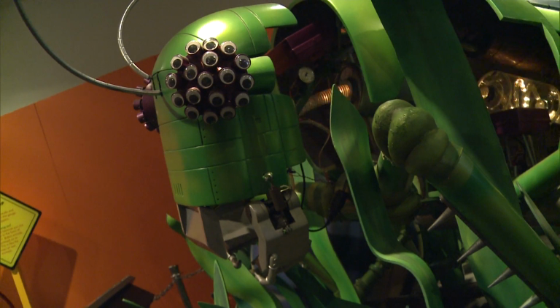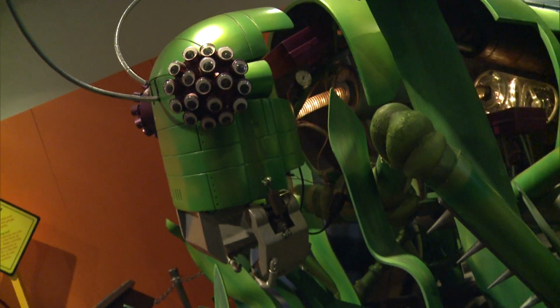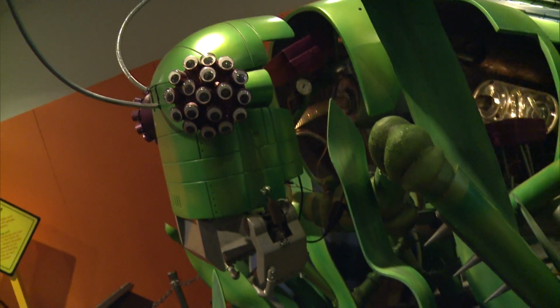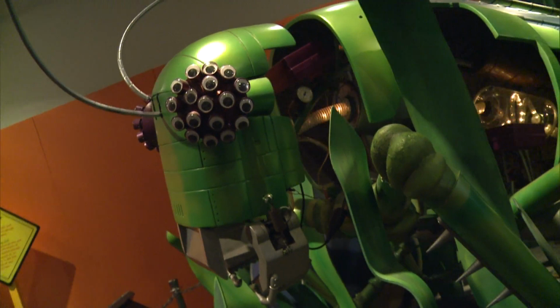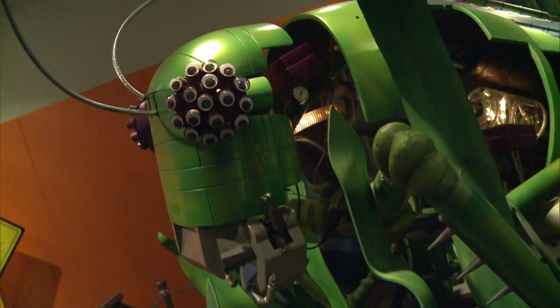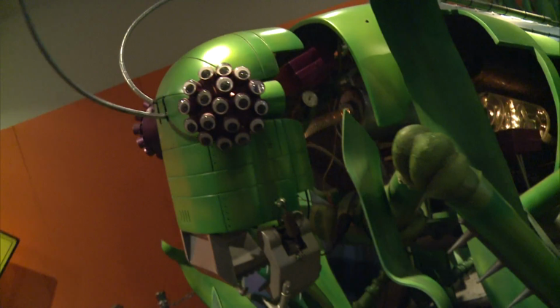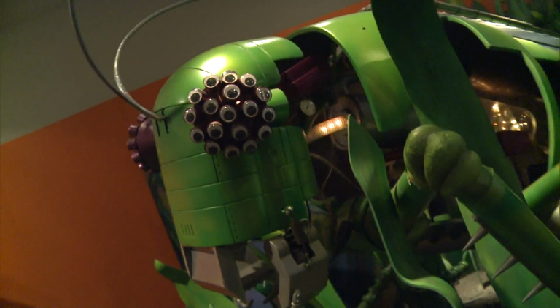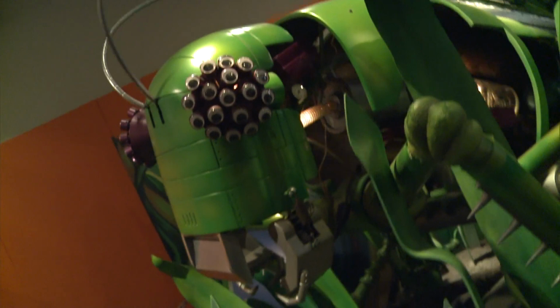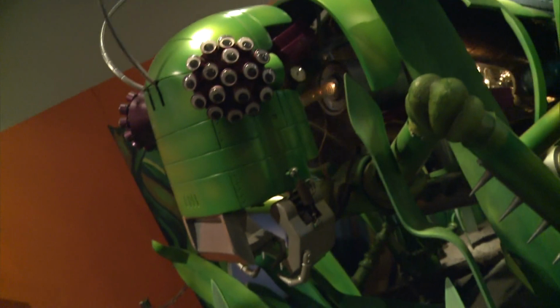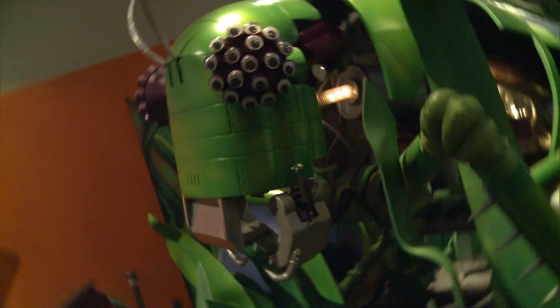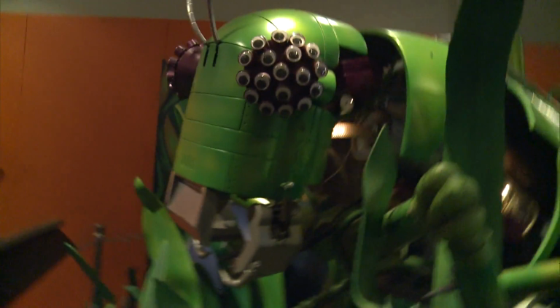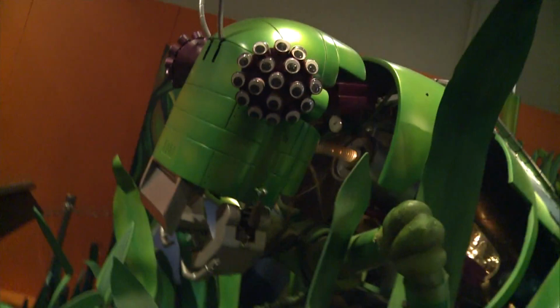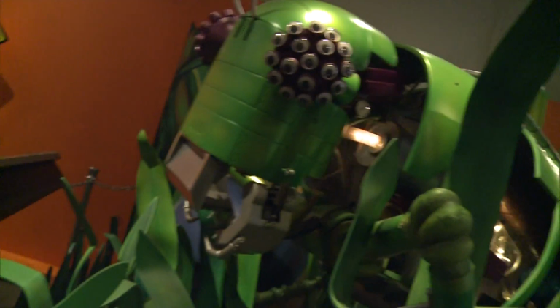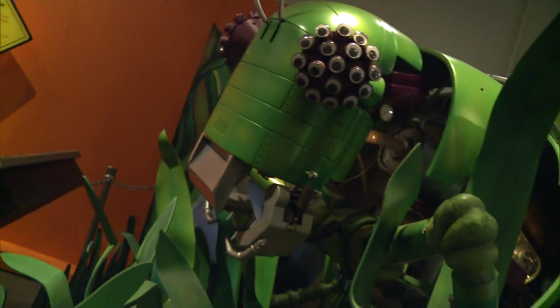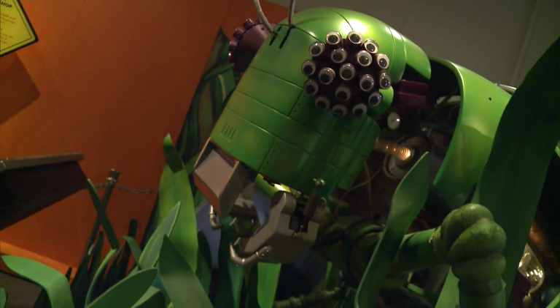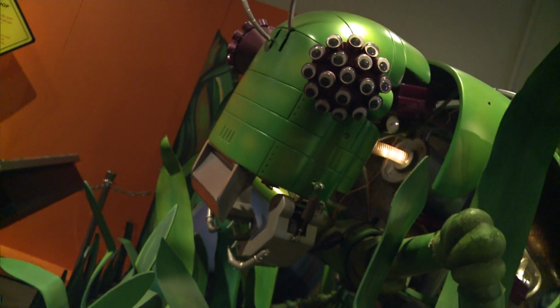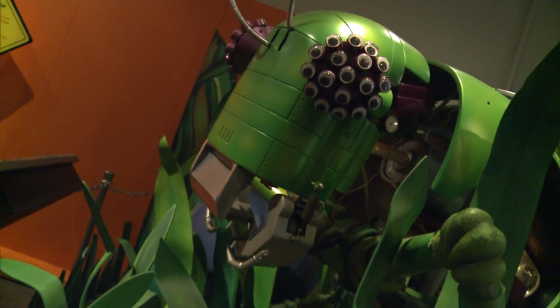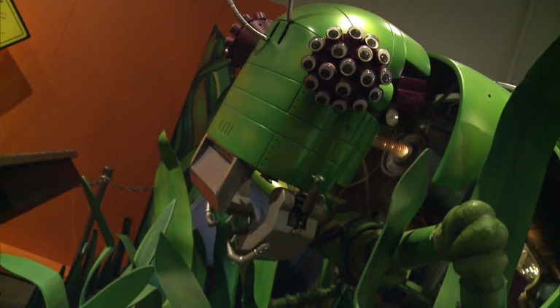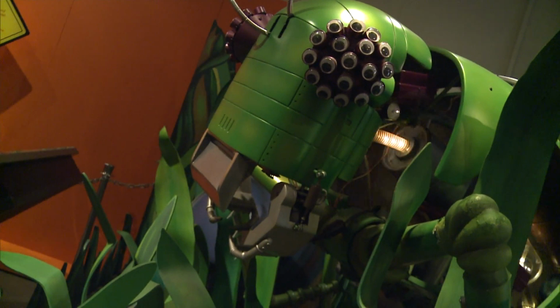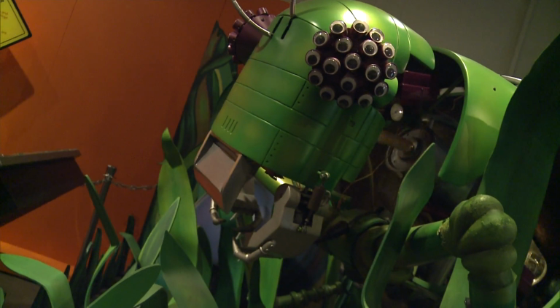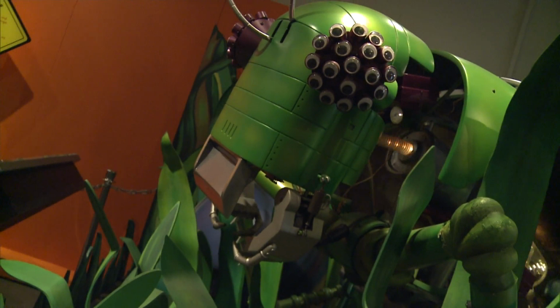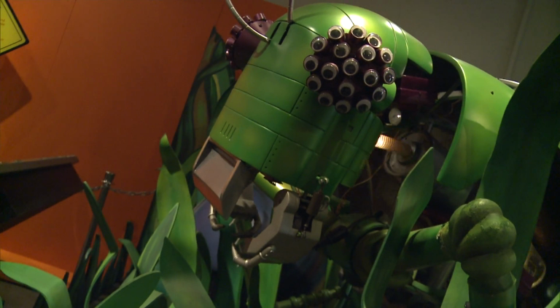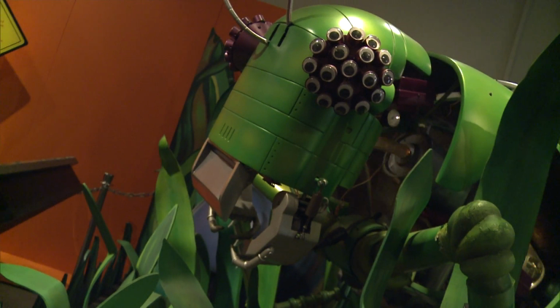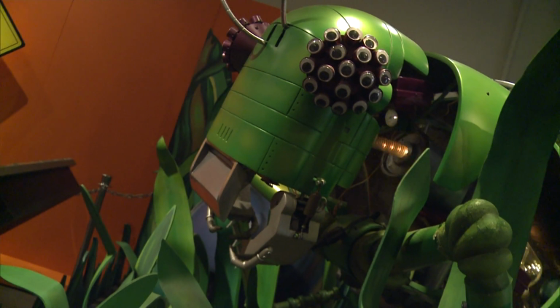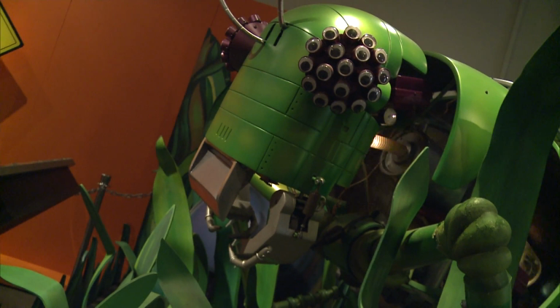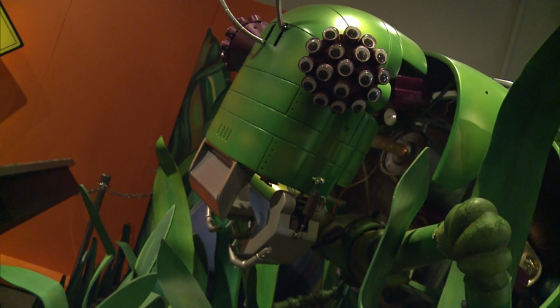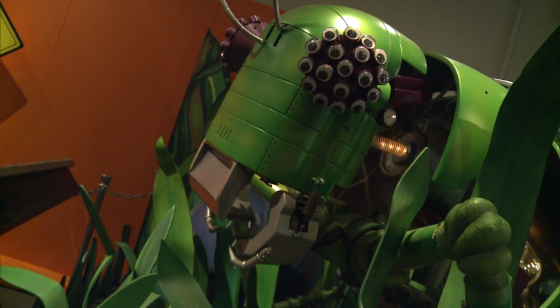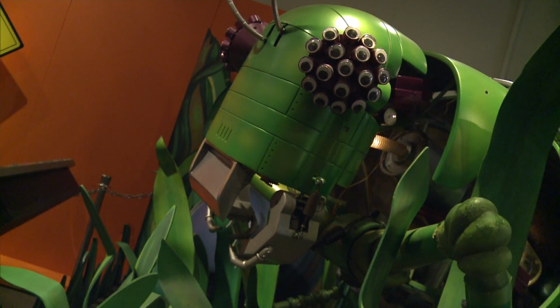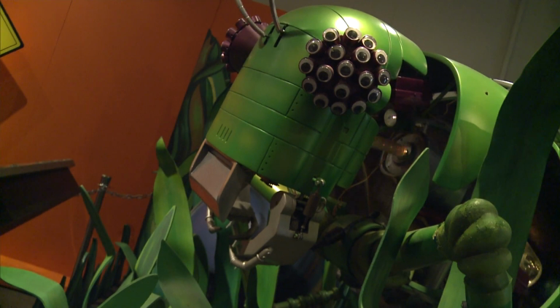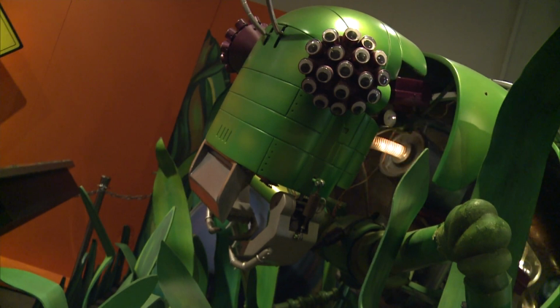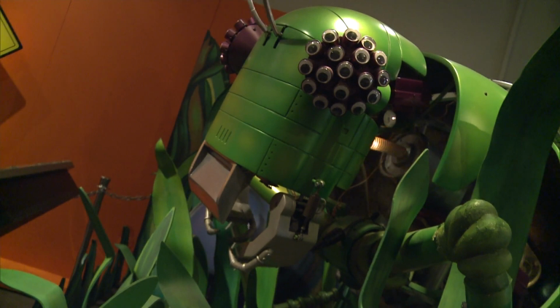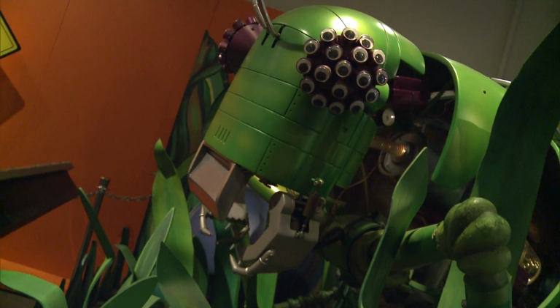The exhibition demonstrates just how extraordinary the animals that share our world really are.